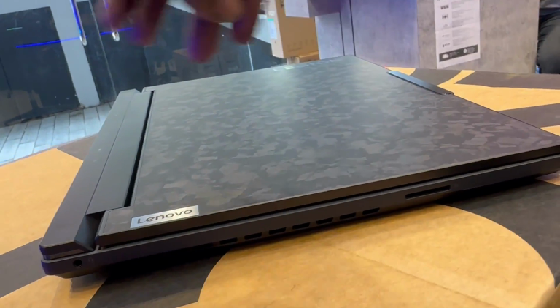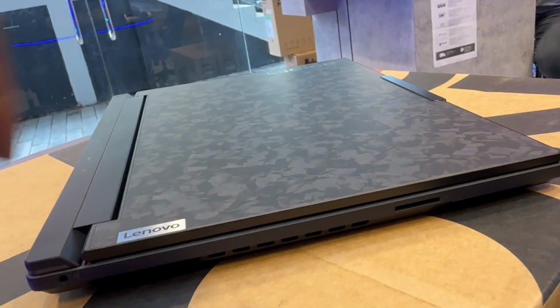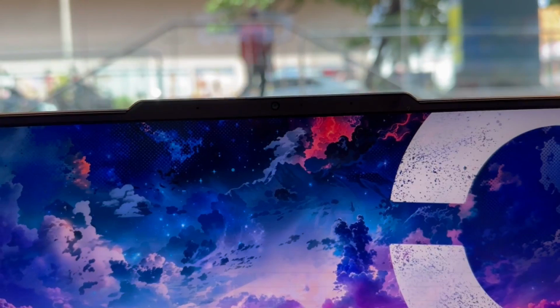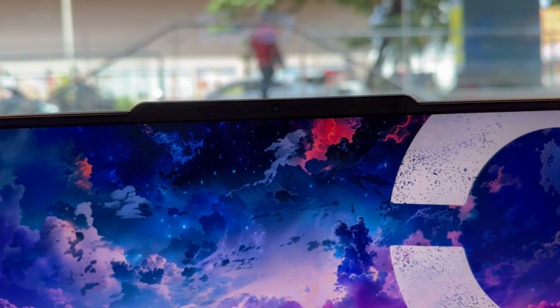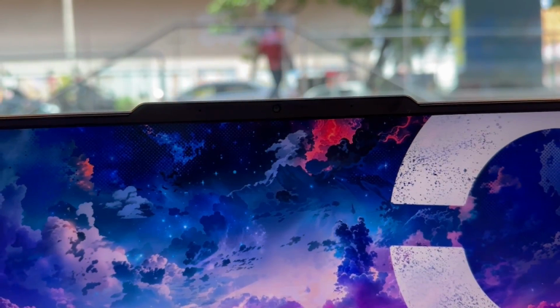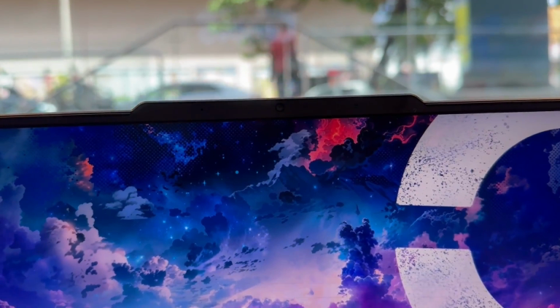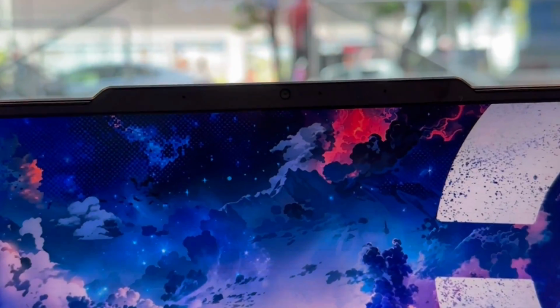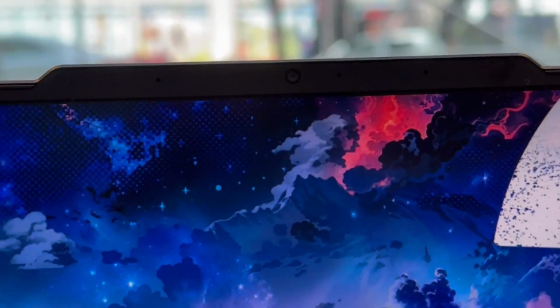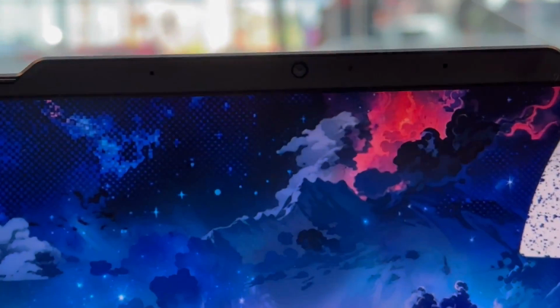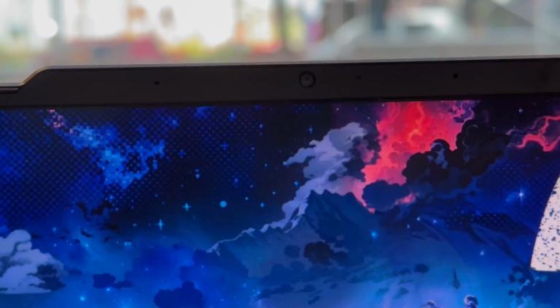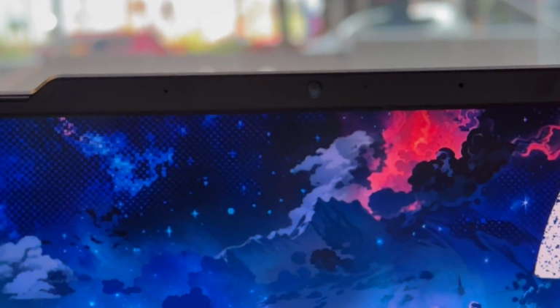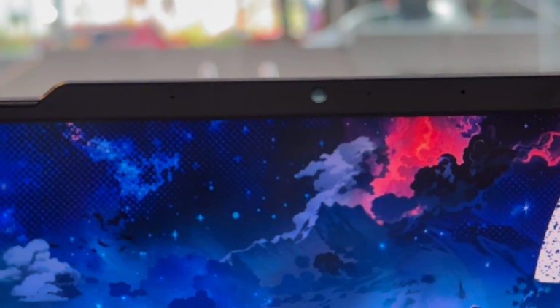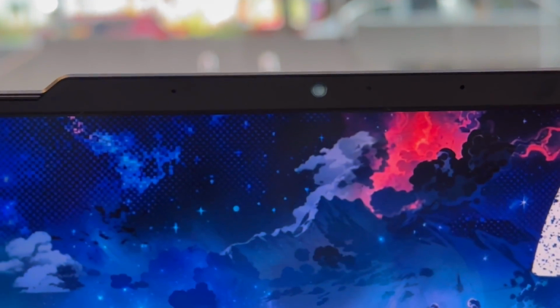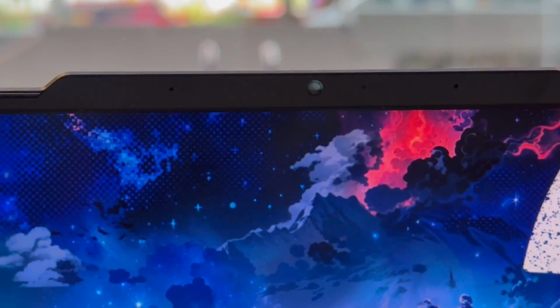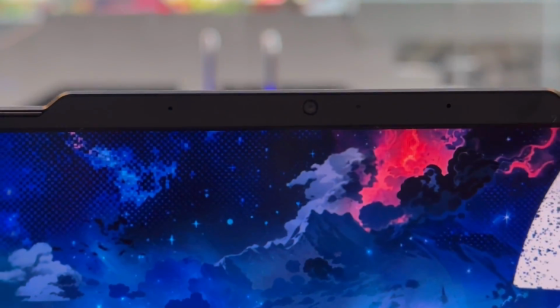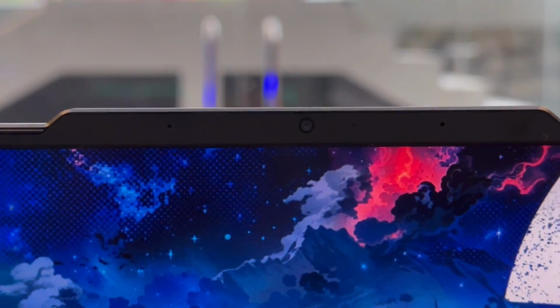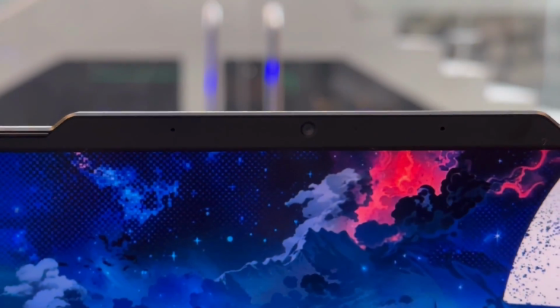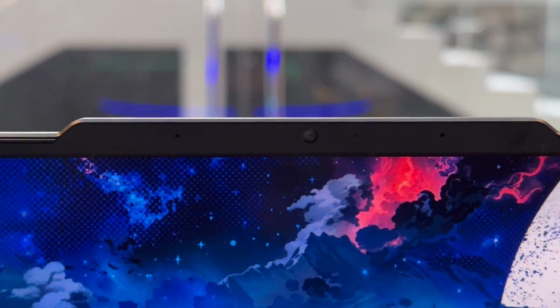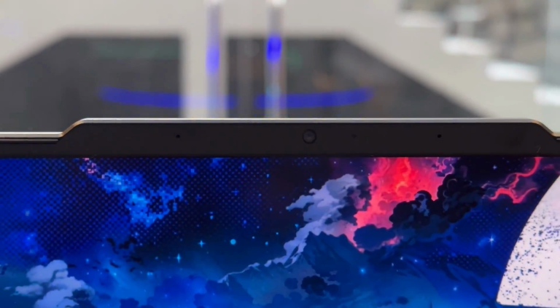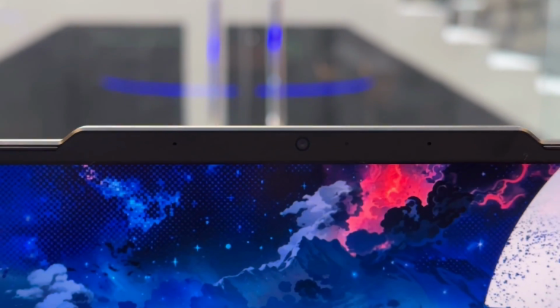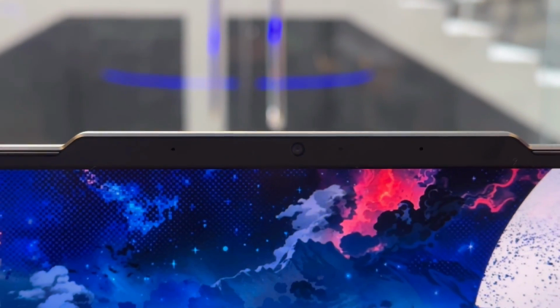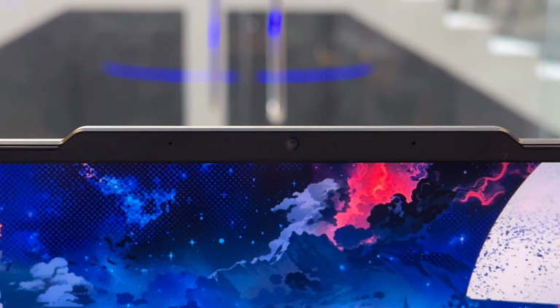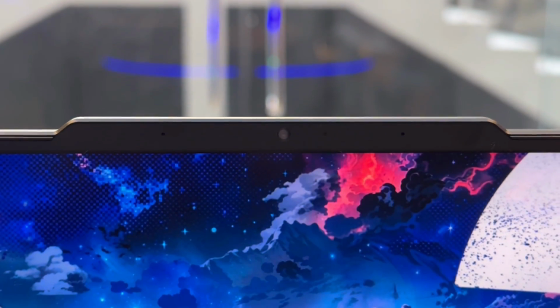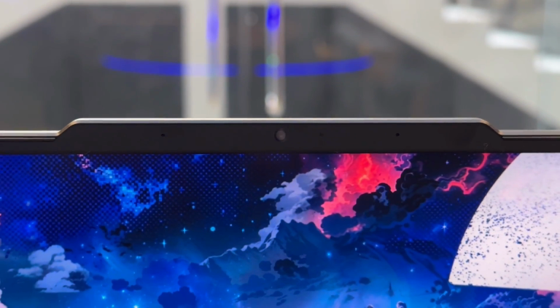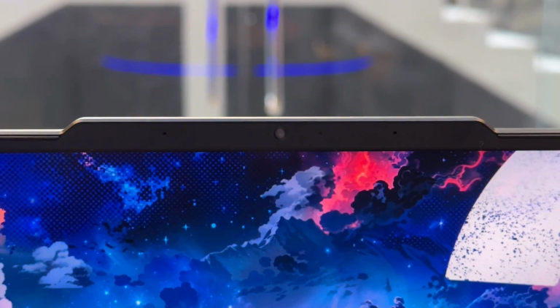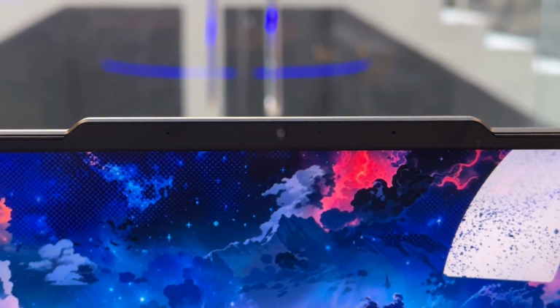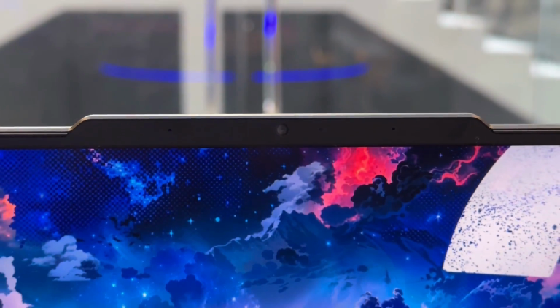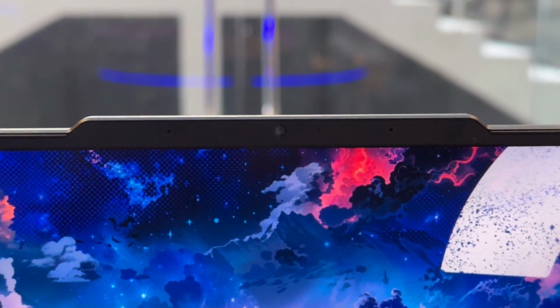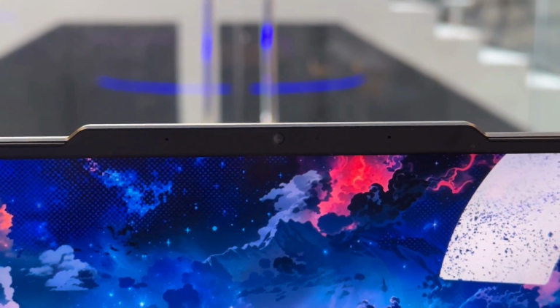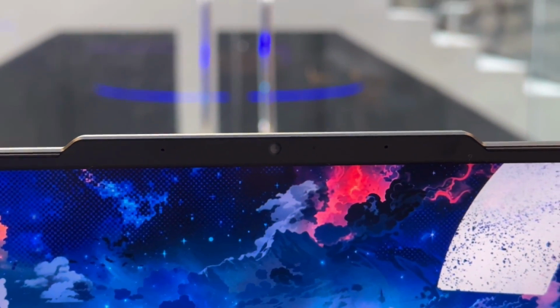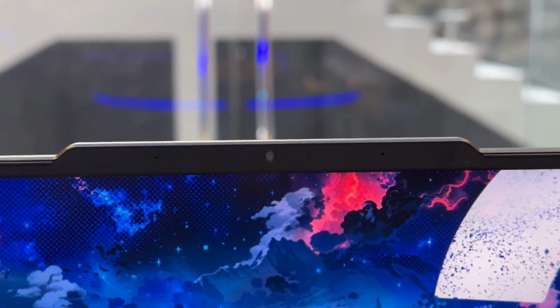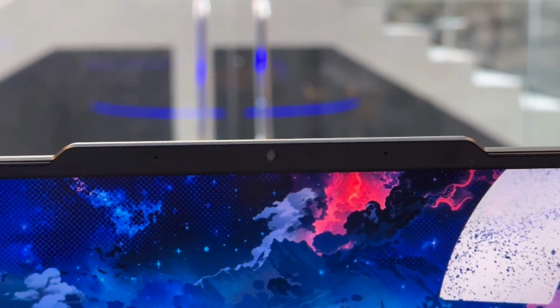The 1080p webcam over the Legion 9 screen produces acceptably bright and sharp images.